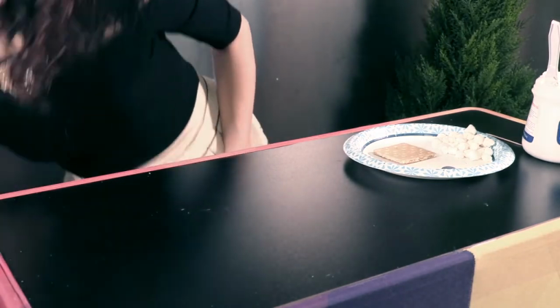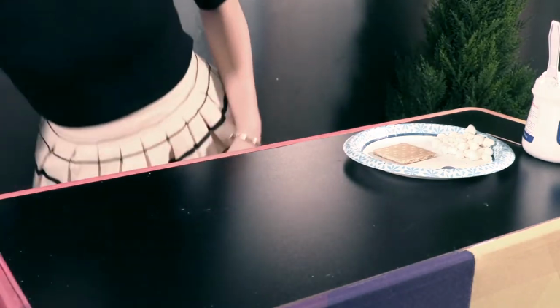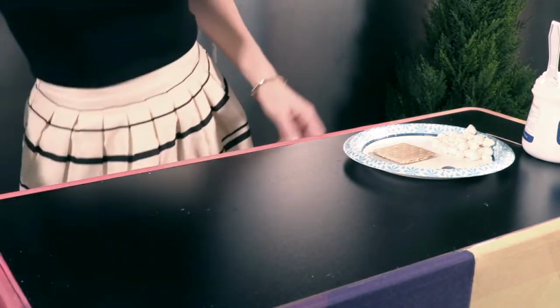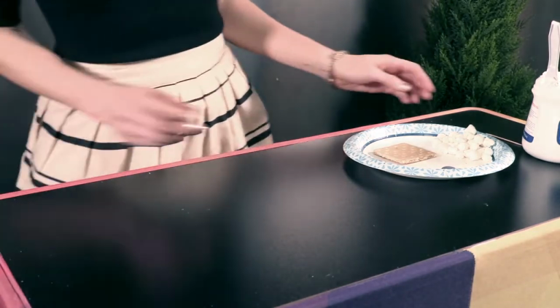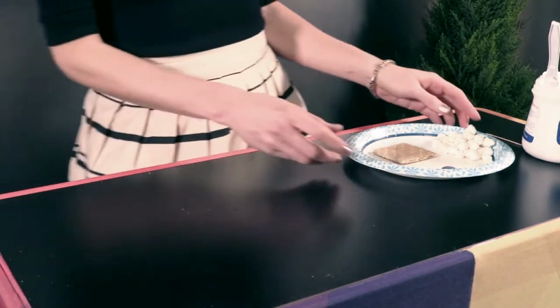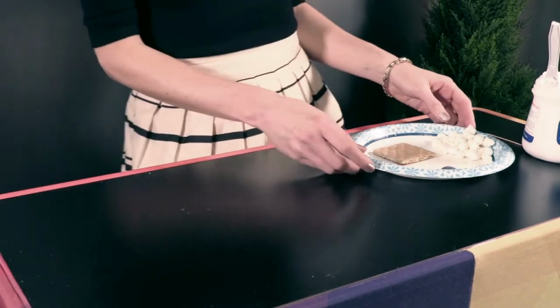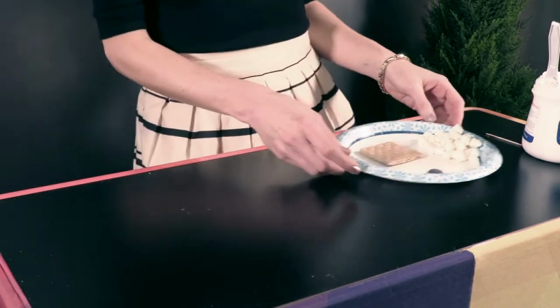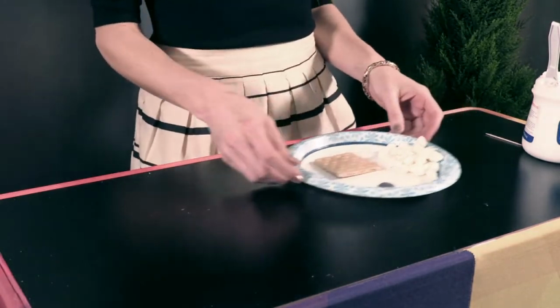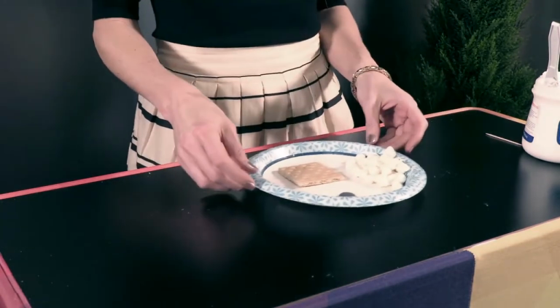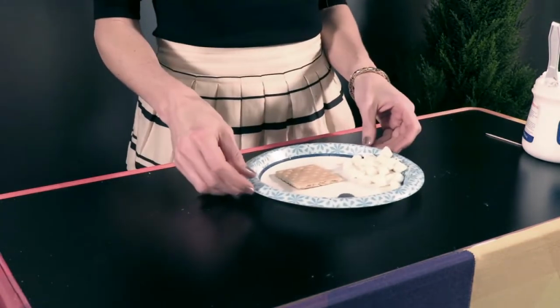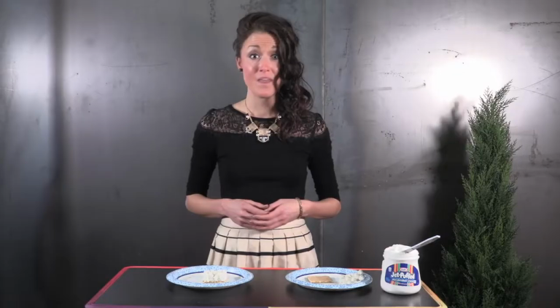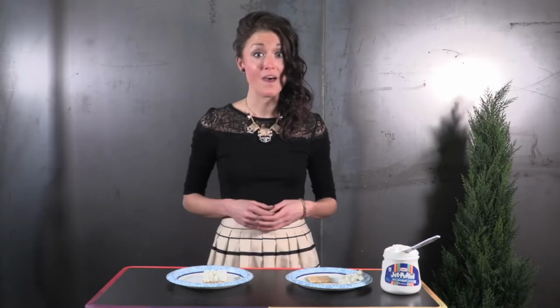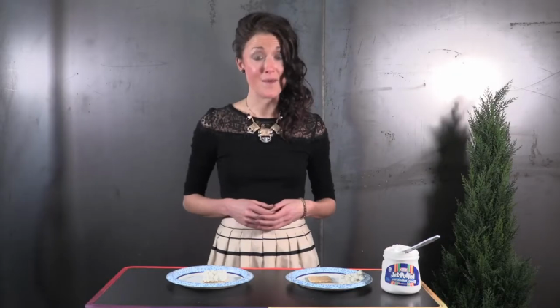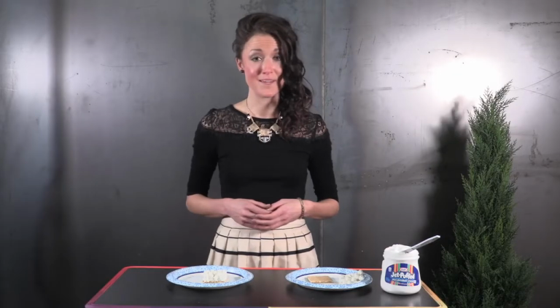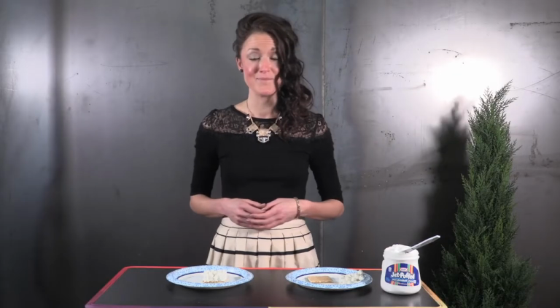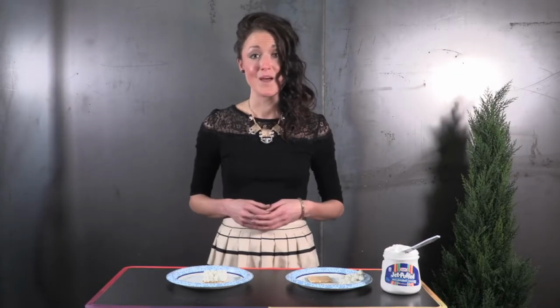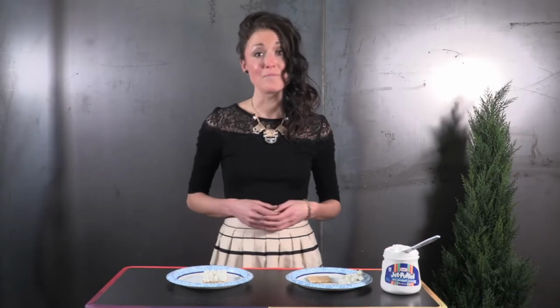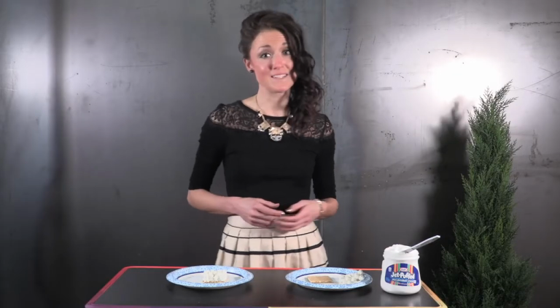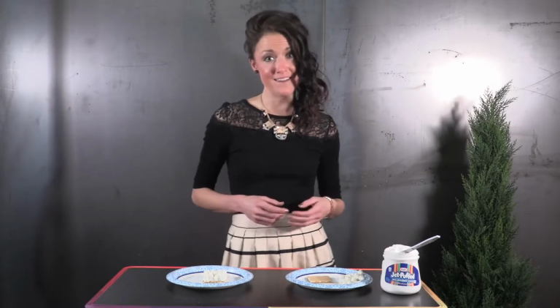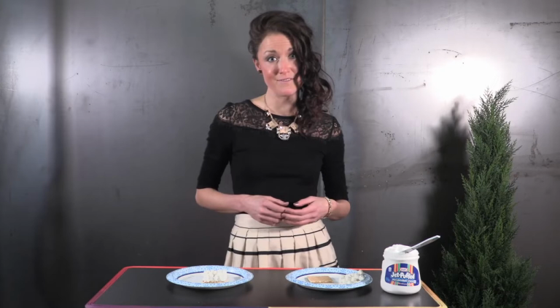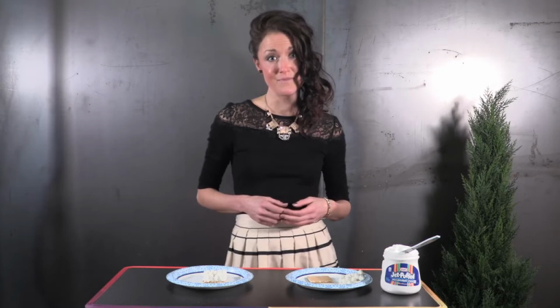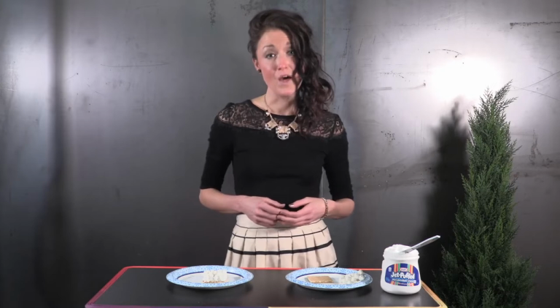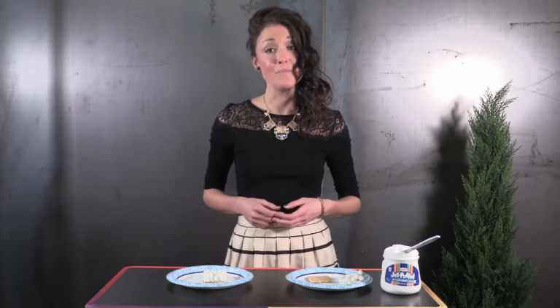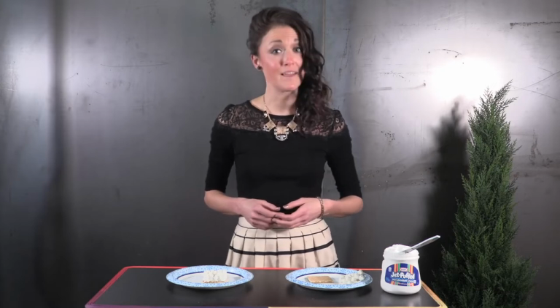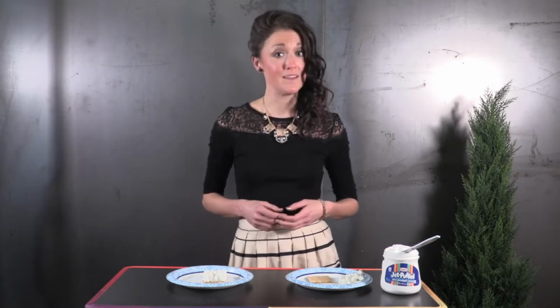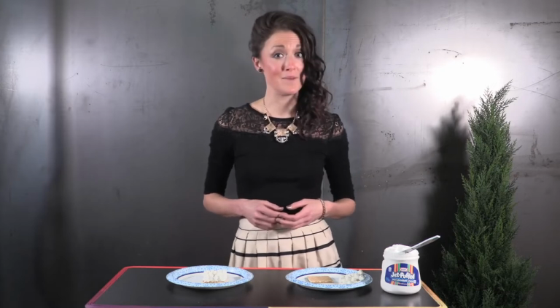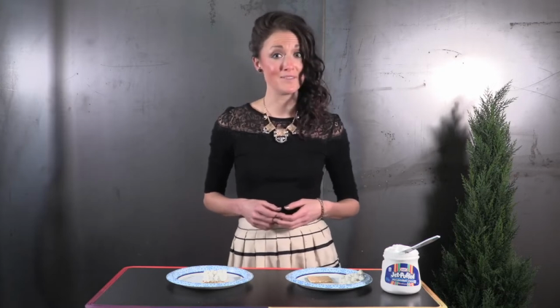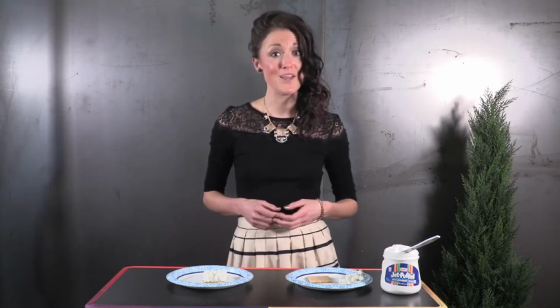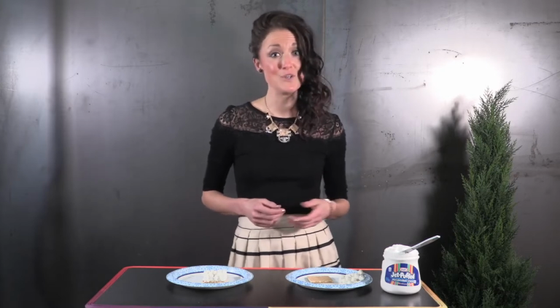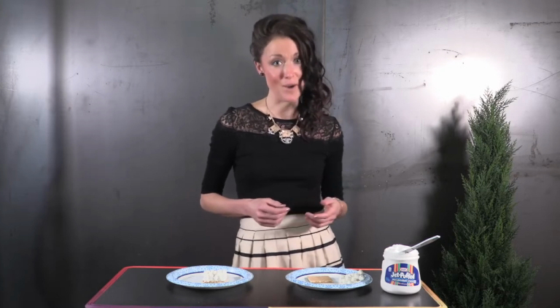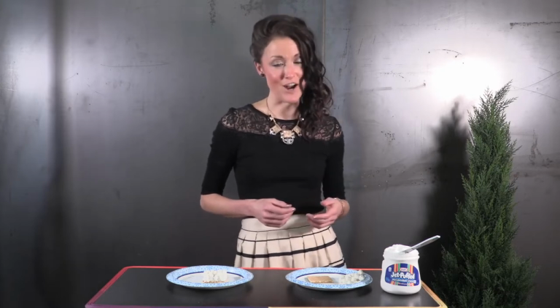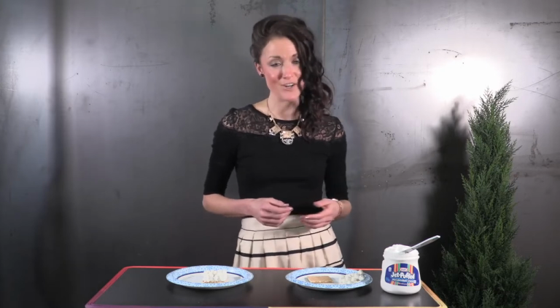Give each child a paper plate, a napkin, a plastic knife, a black candy melt, and two graham crackers.